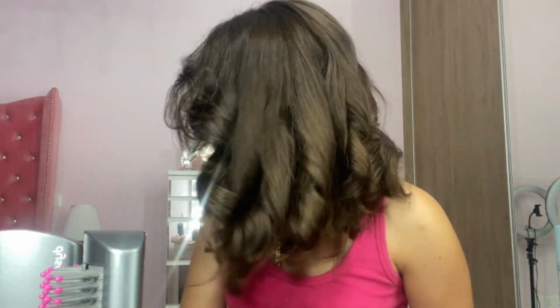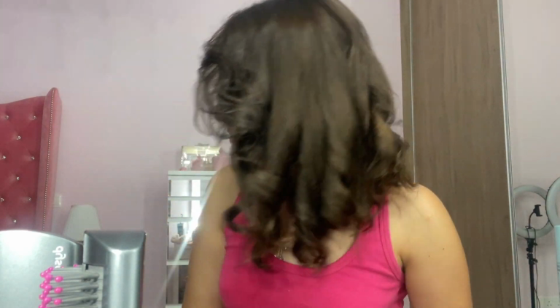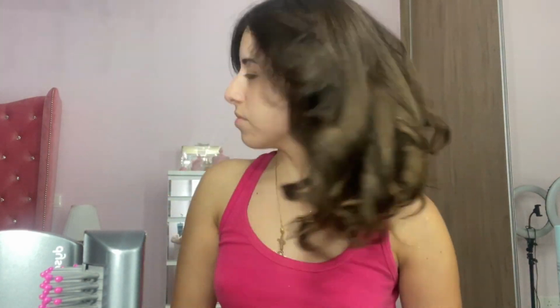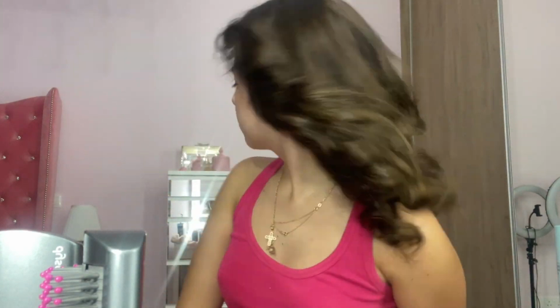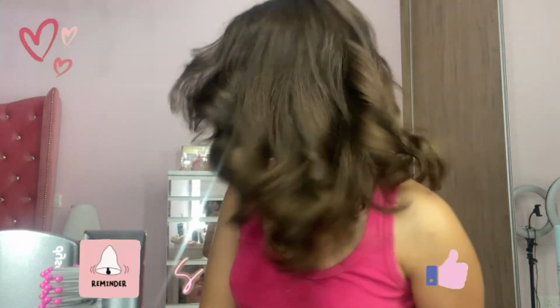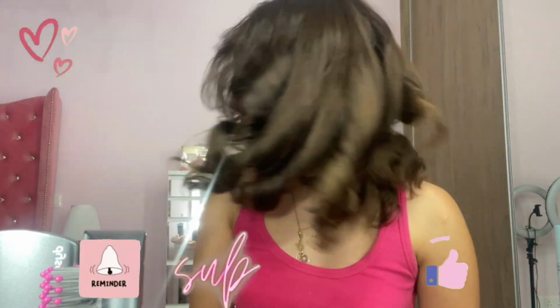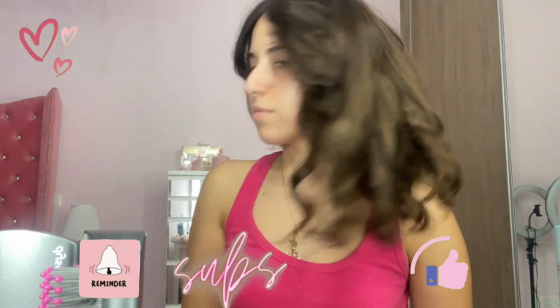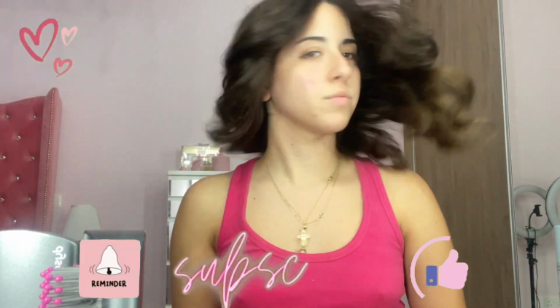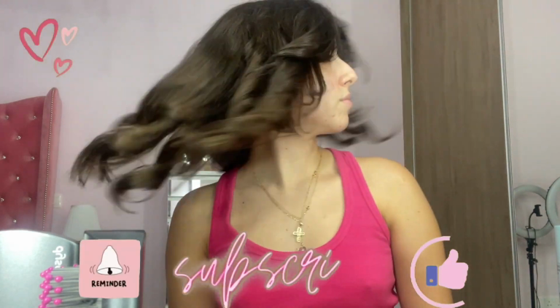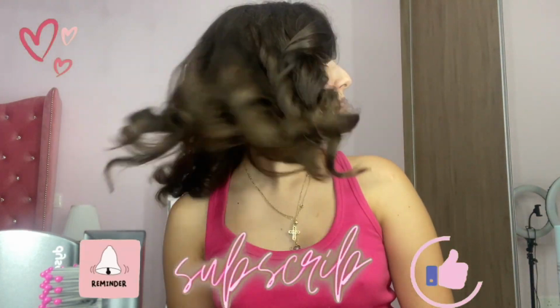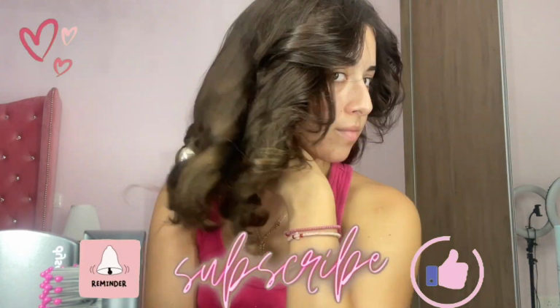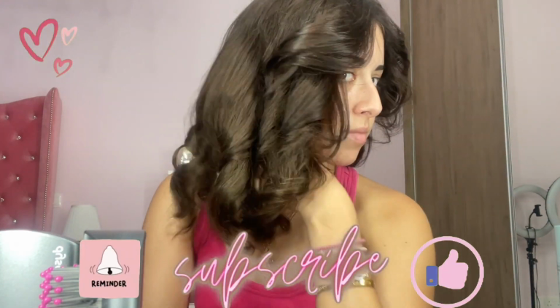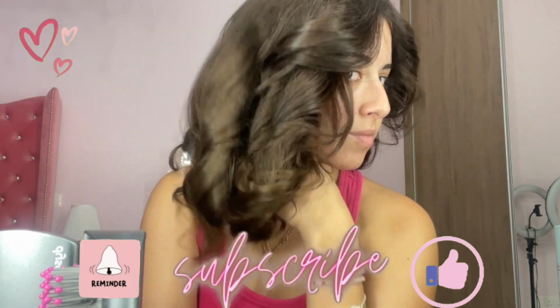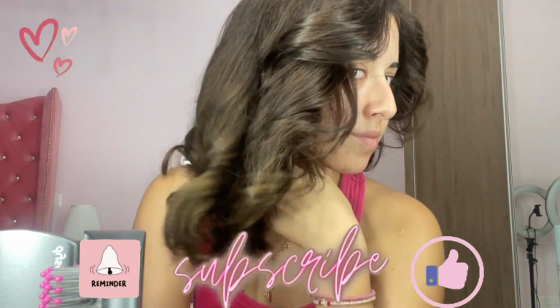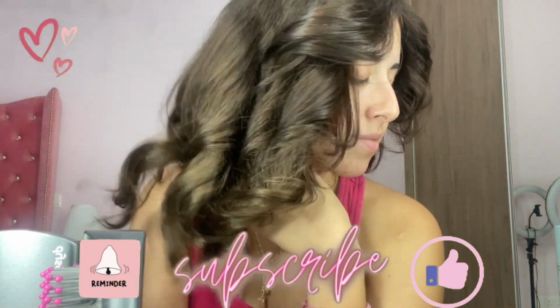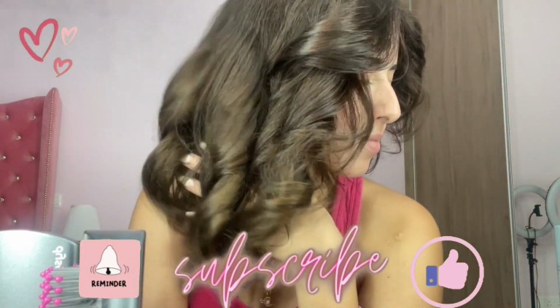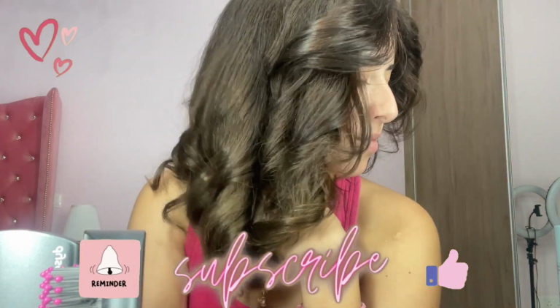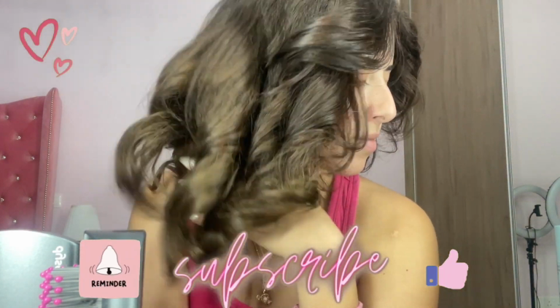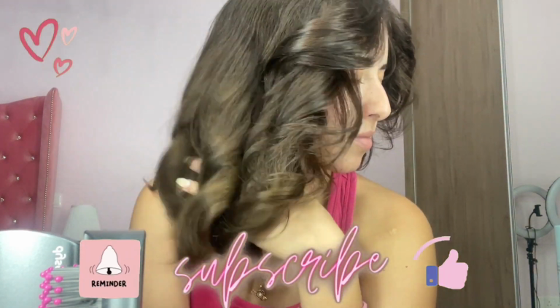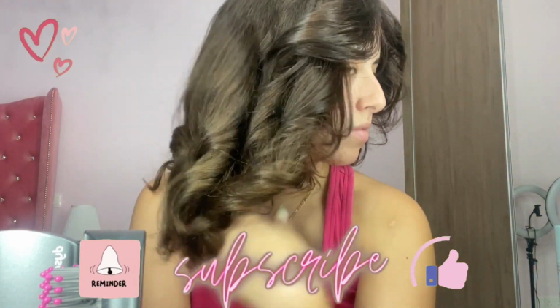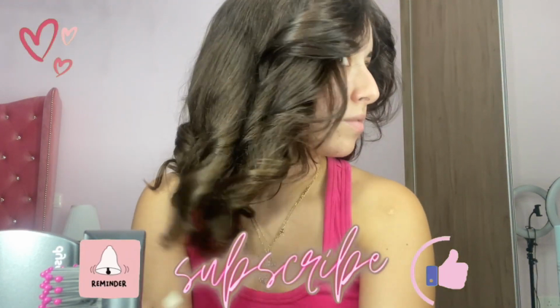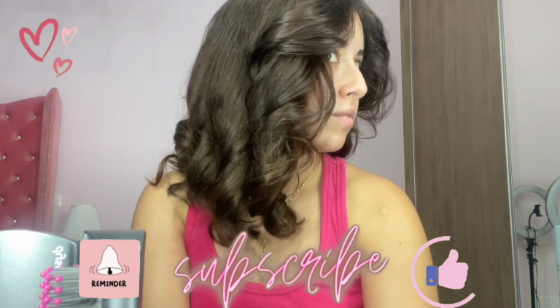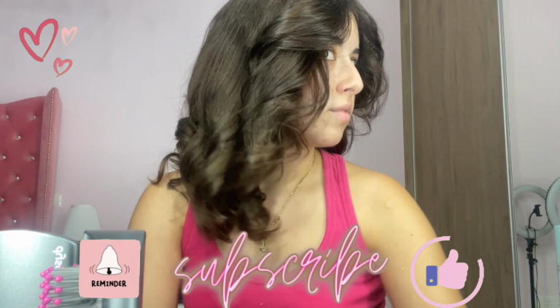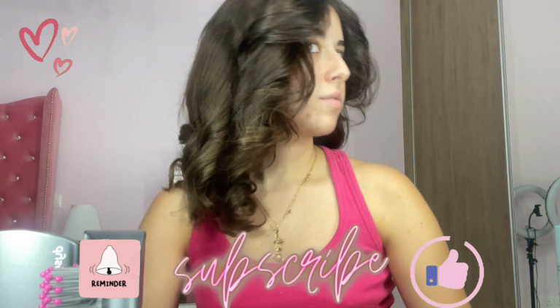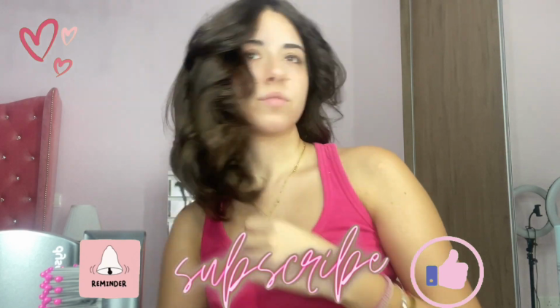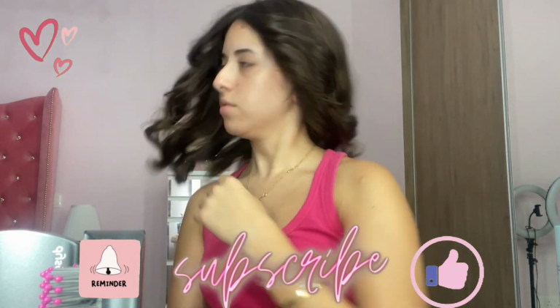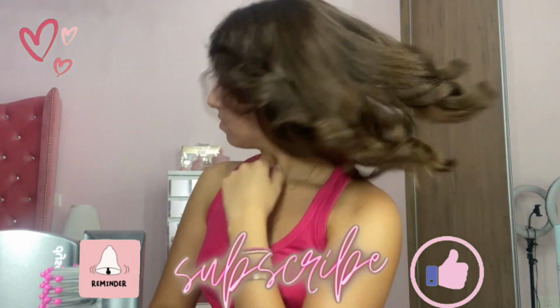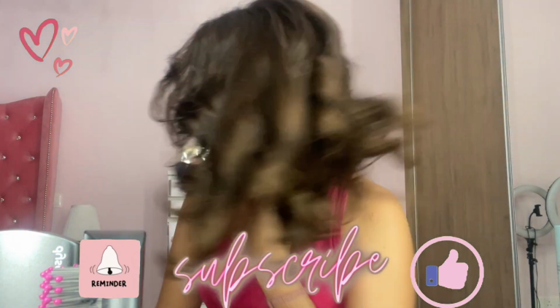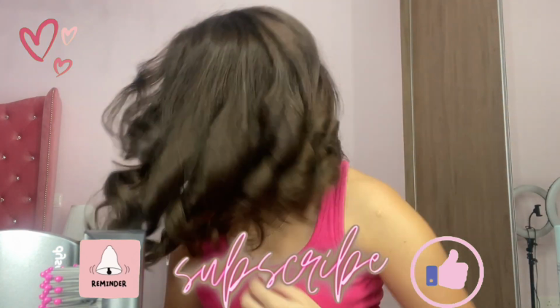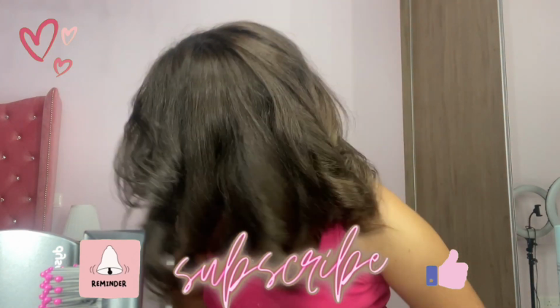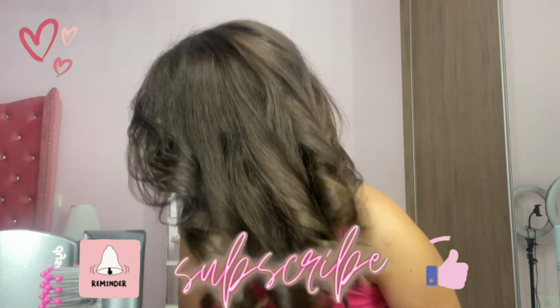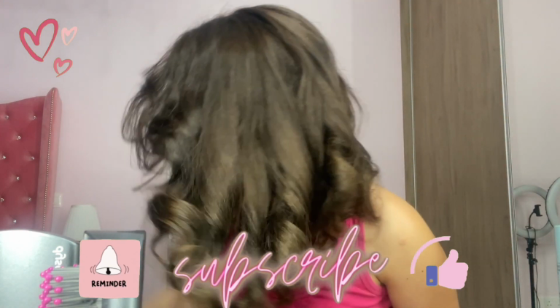Thank you guys for watching! Don't forget to subscribe and comment down below what video you want me to do next. Love you!